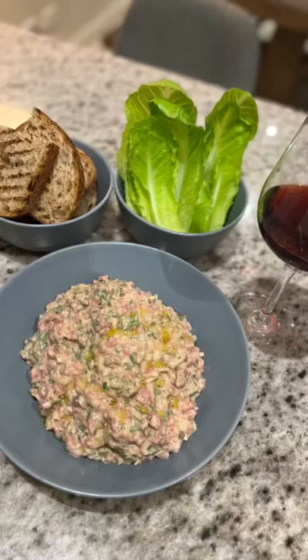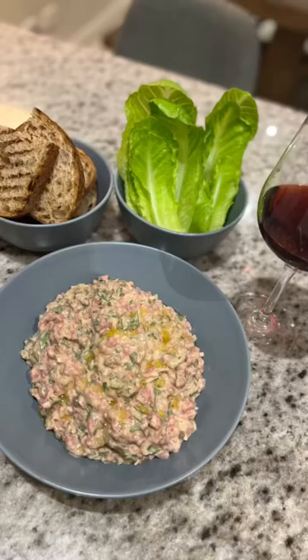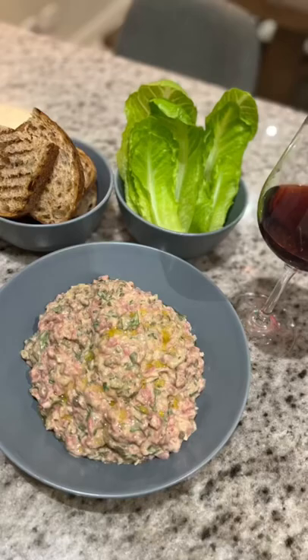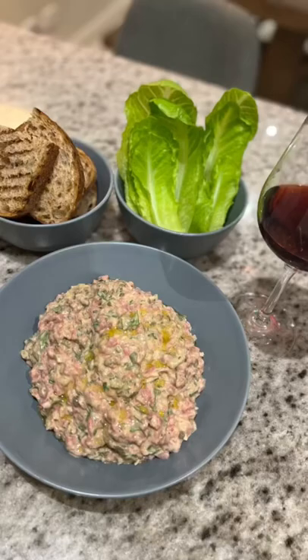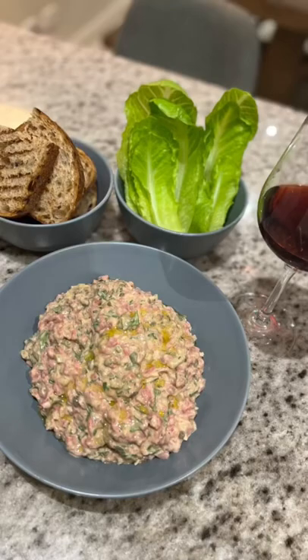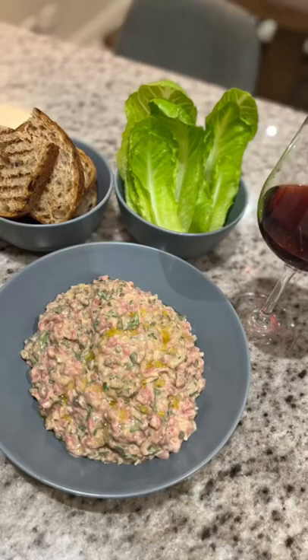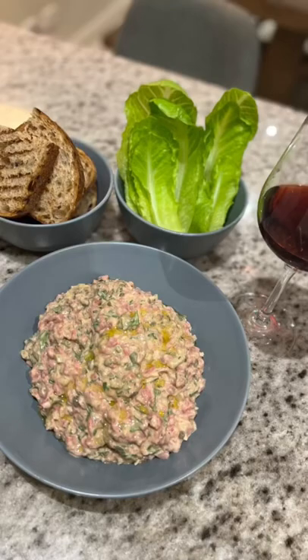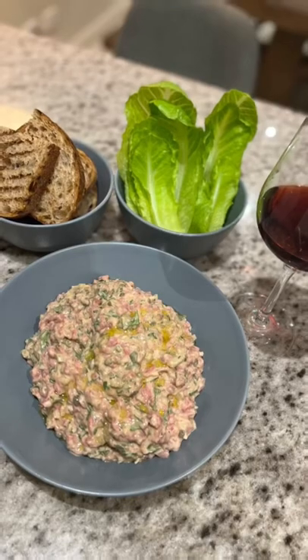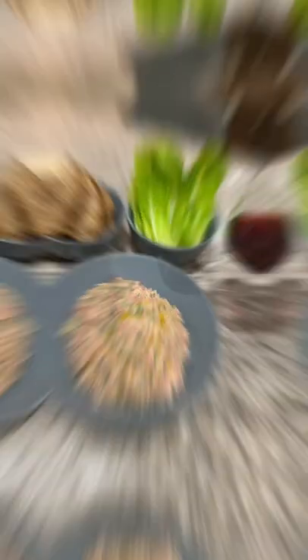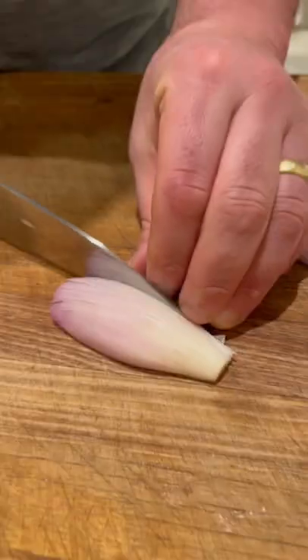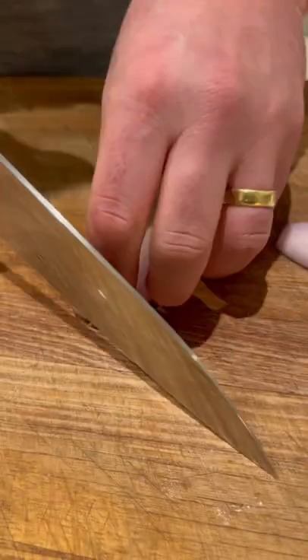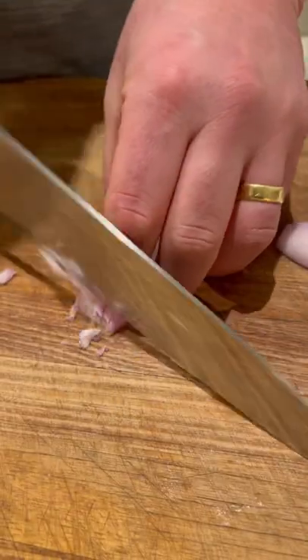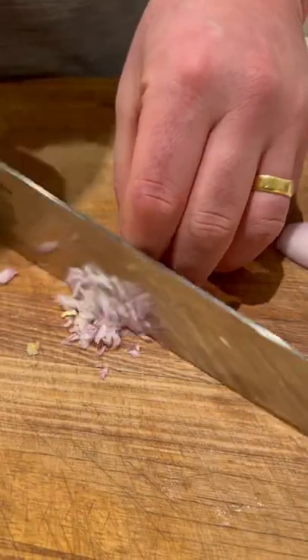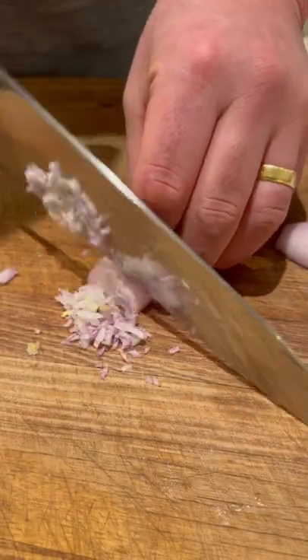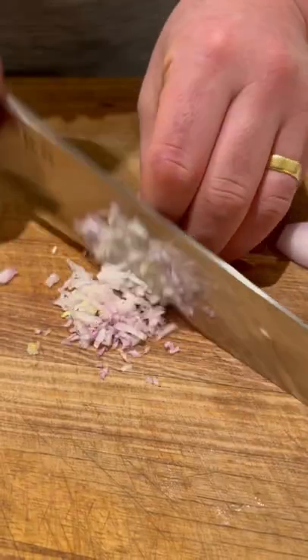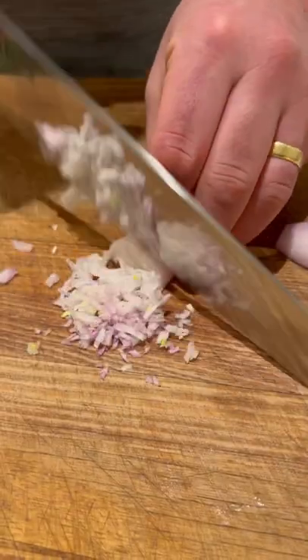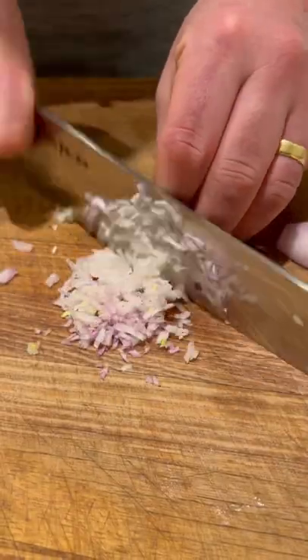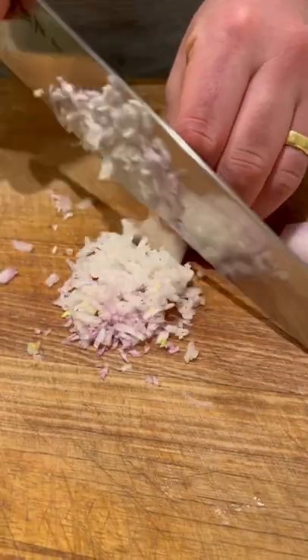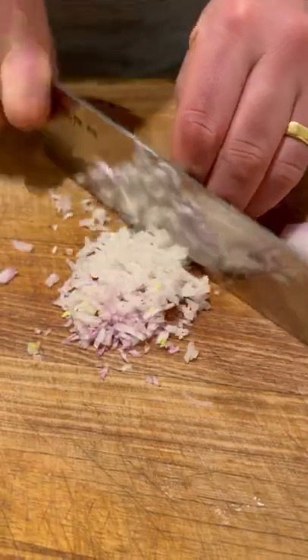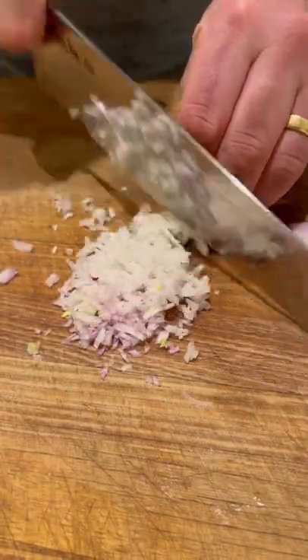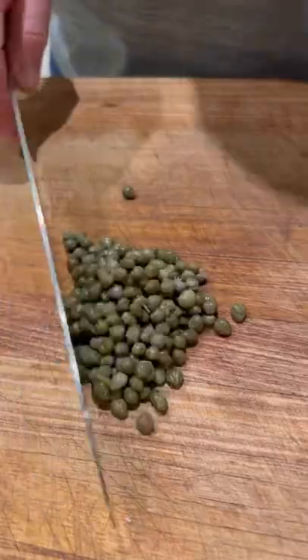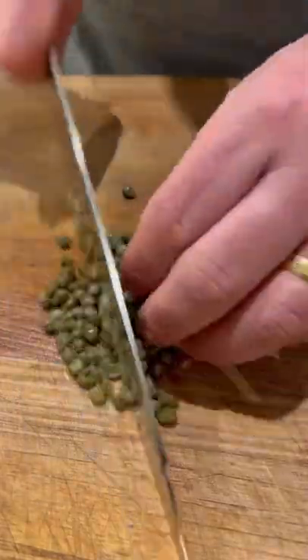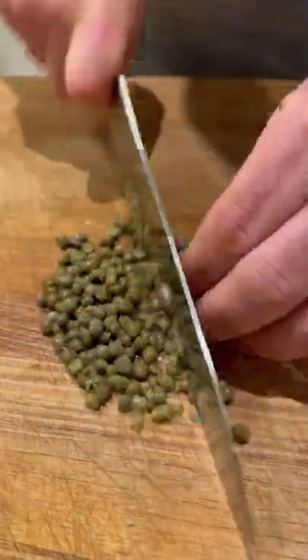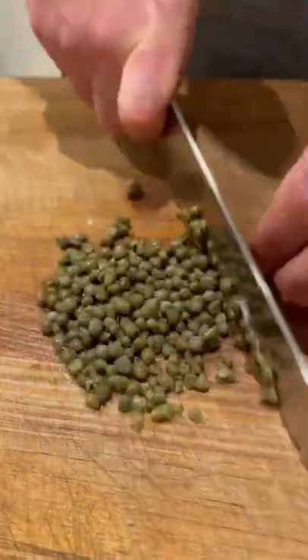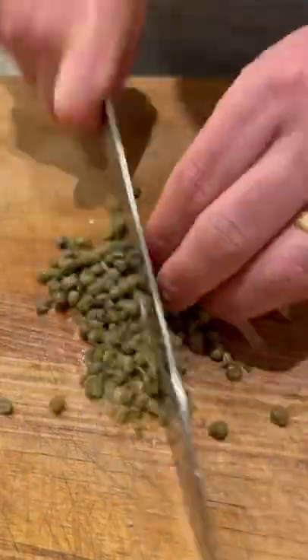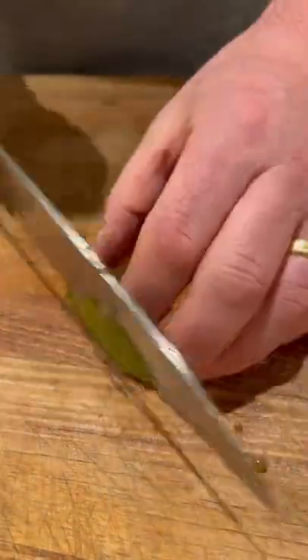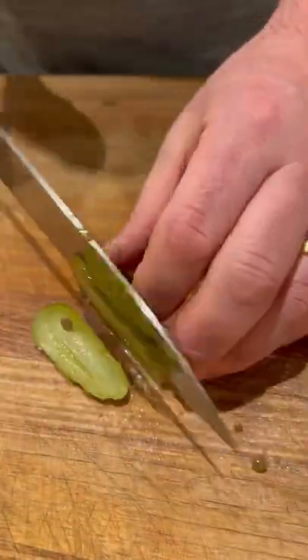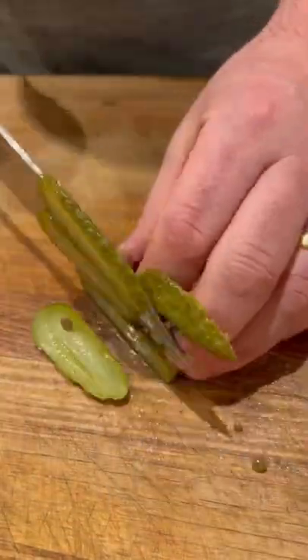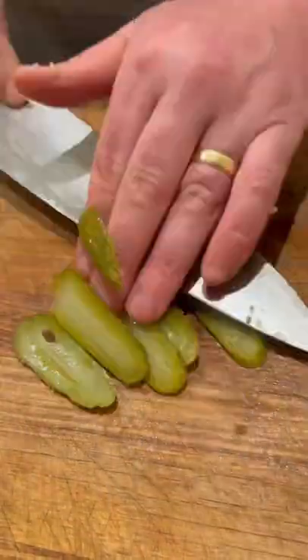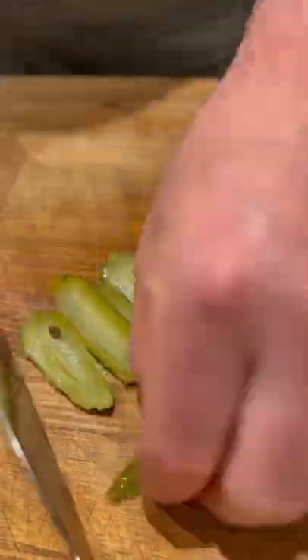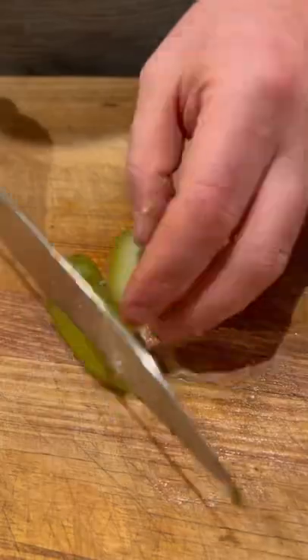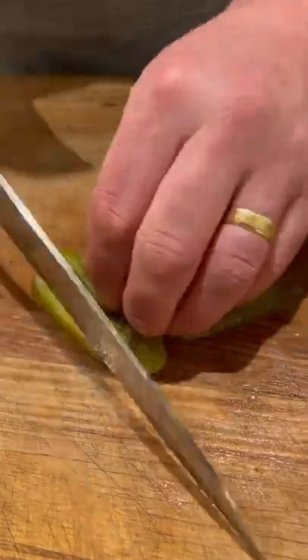The classic steak tartare. I've done this many ways but this is where I learned when I was at Rockpool, and I absolutely love it.